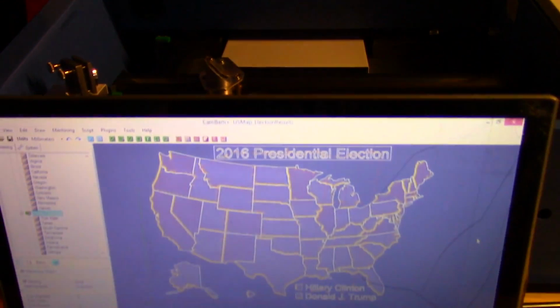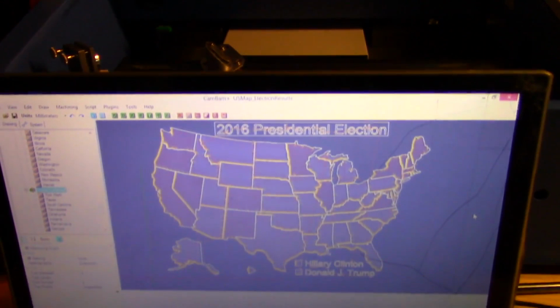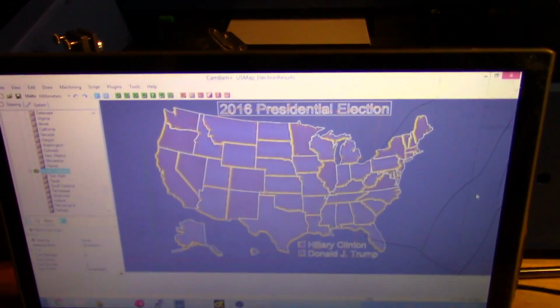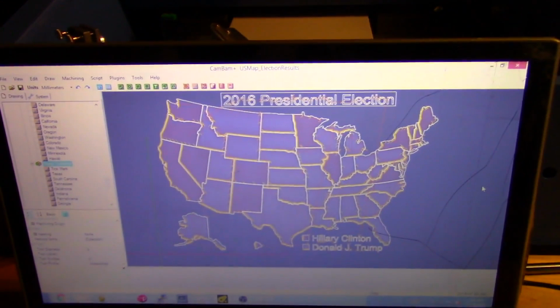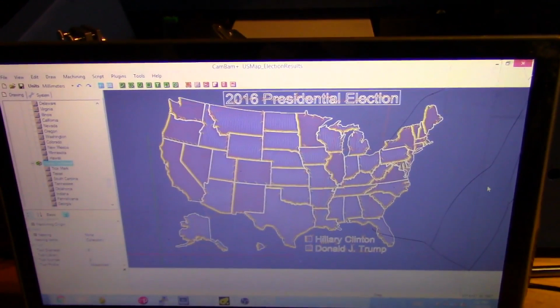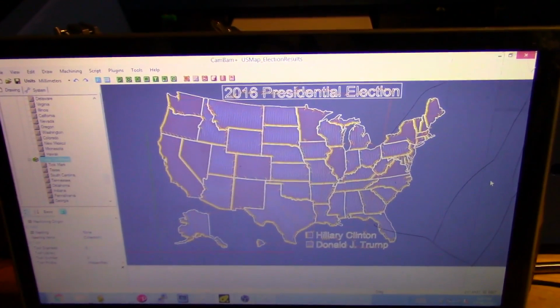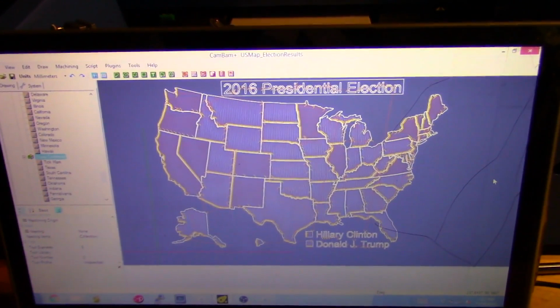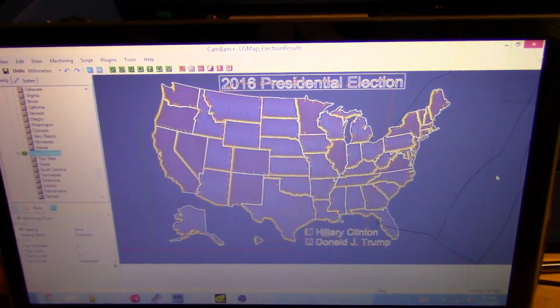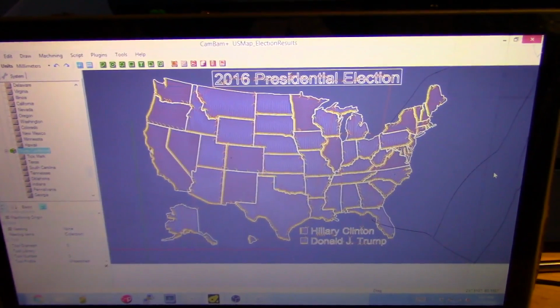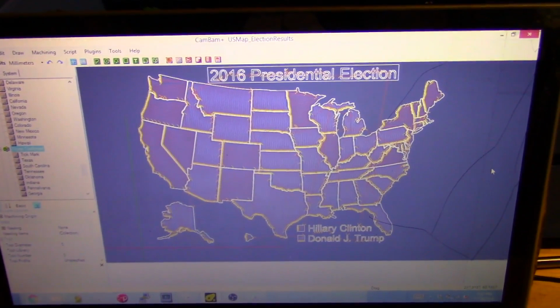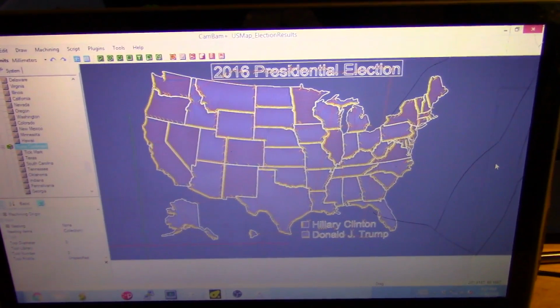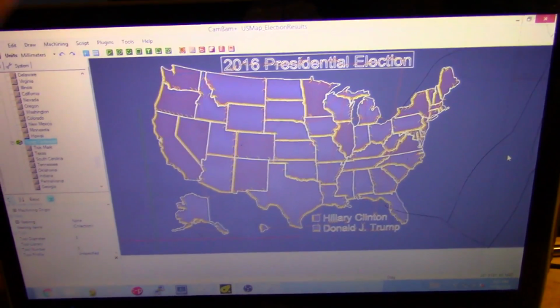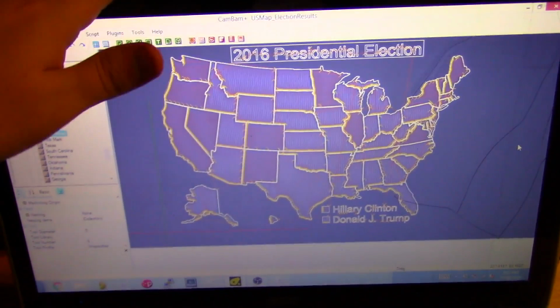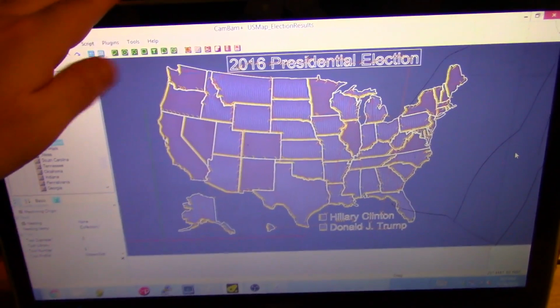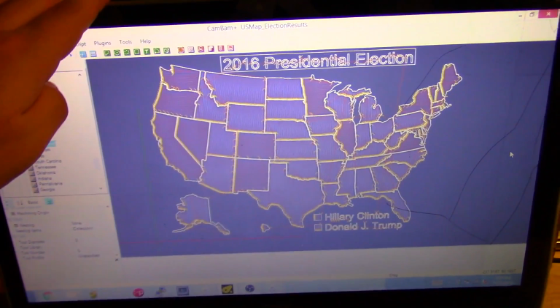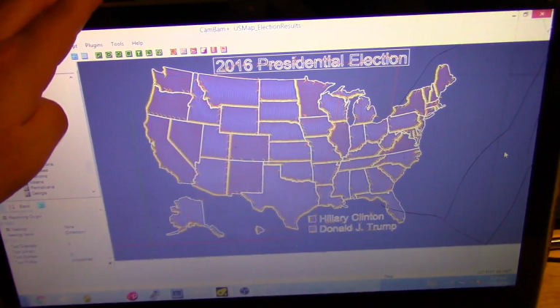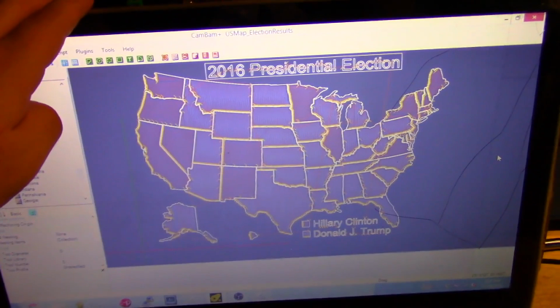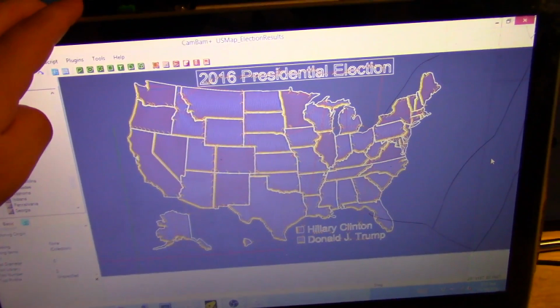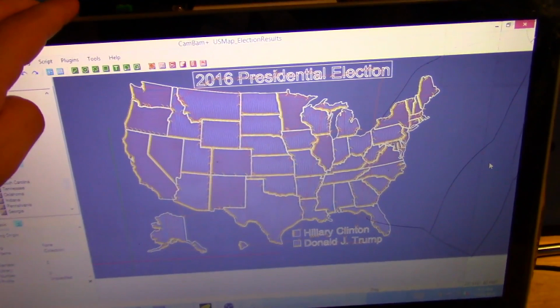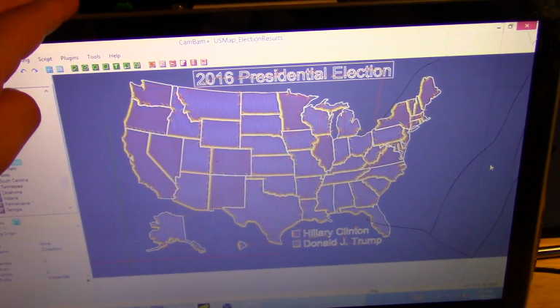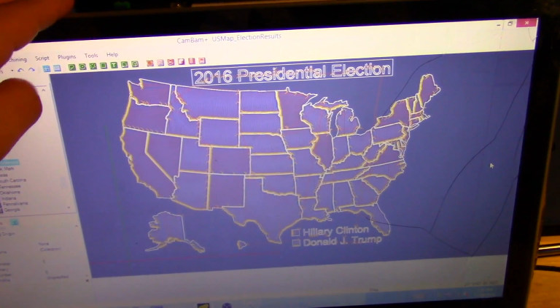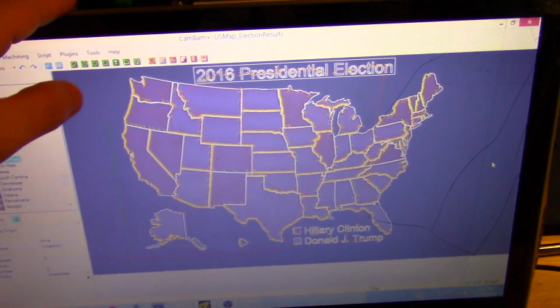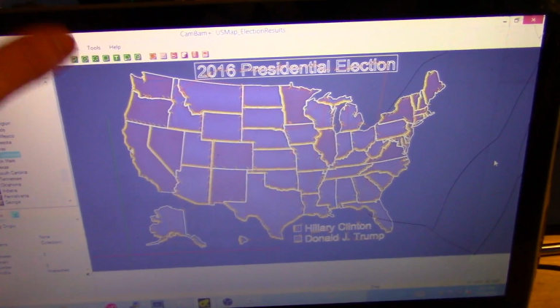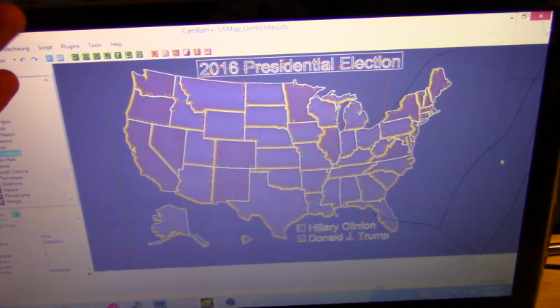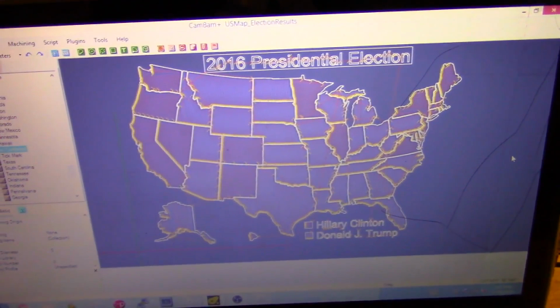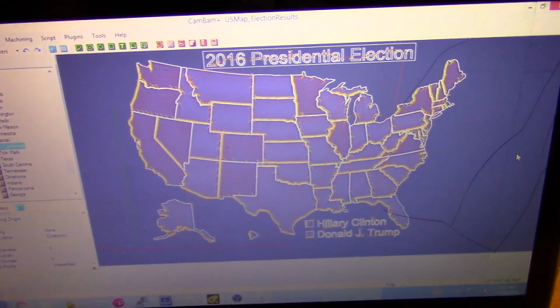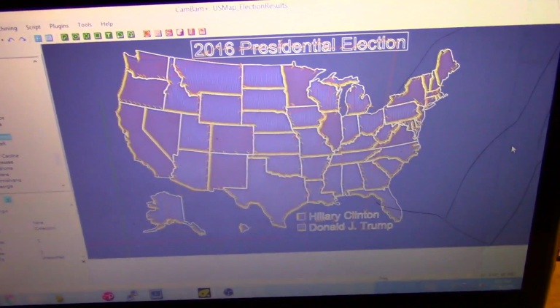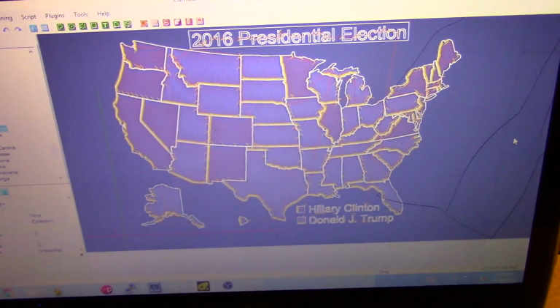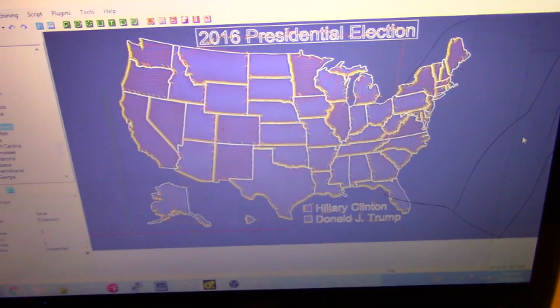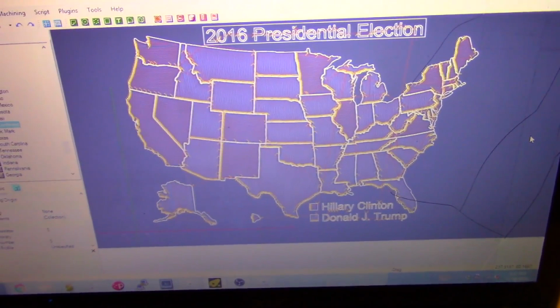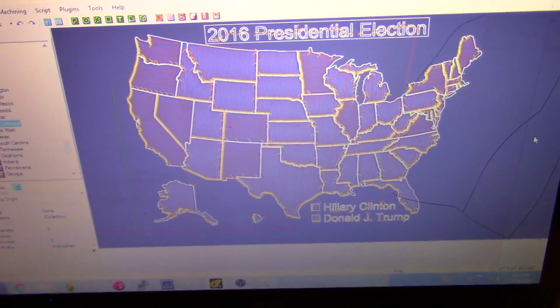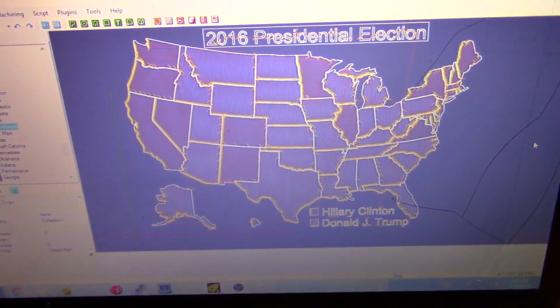I already have the G-code created, so let's take this, send it over to the laser cutter, and engrave us a nice plaque, shall we?